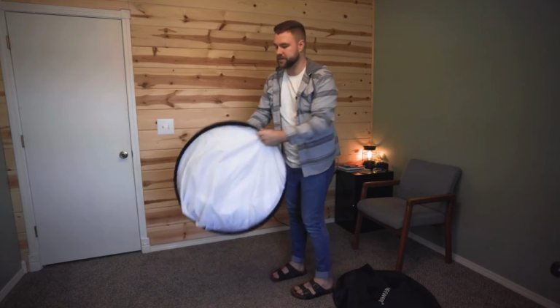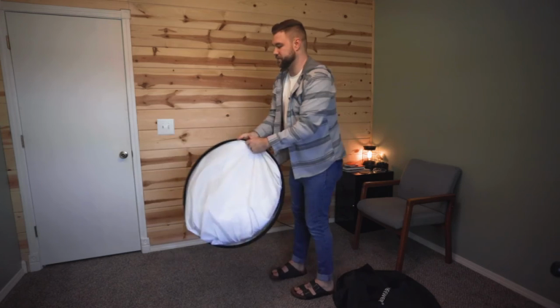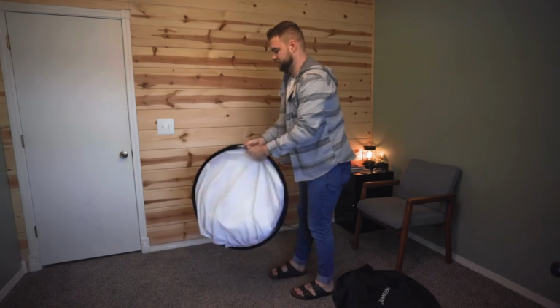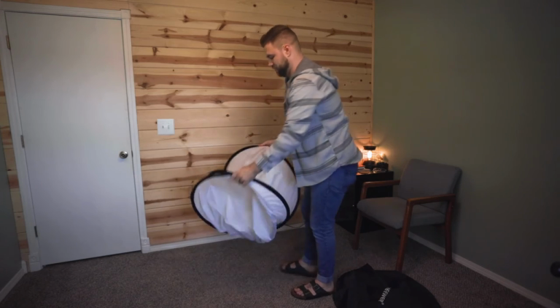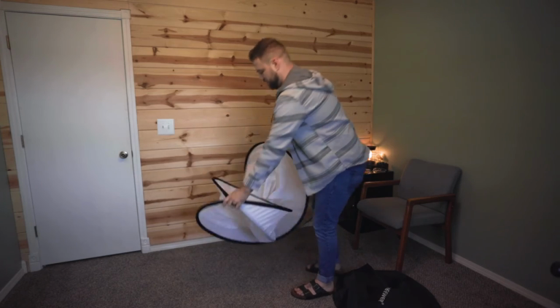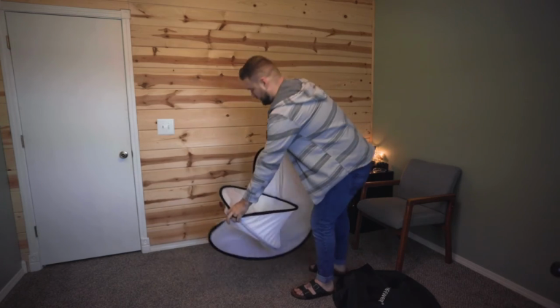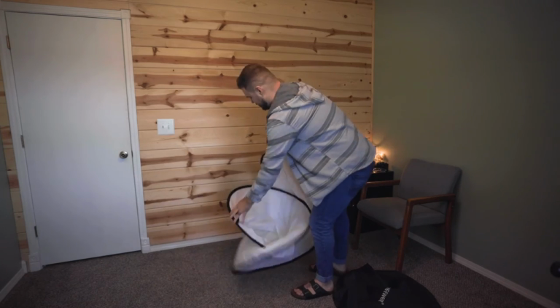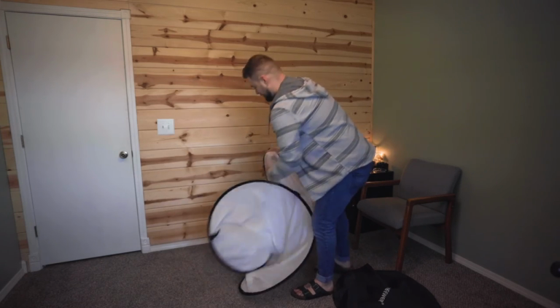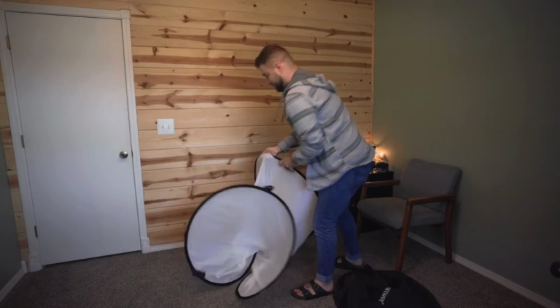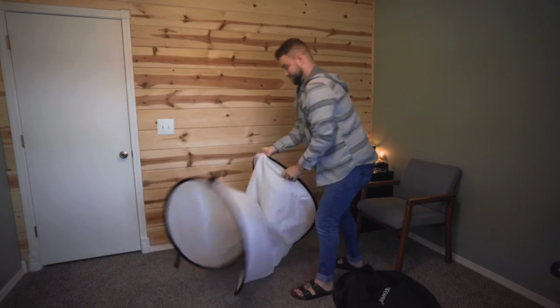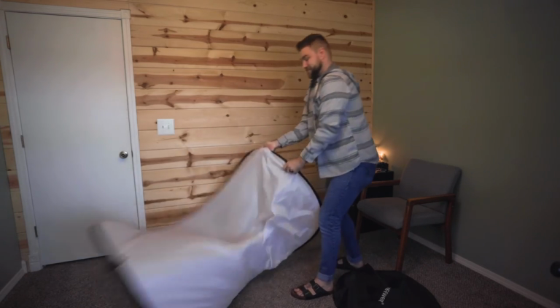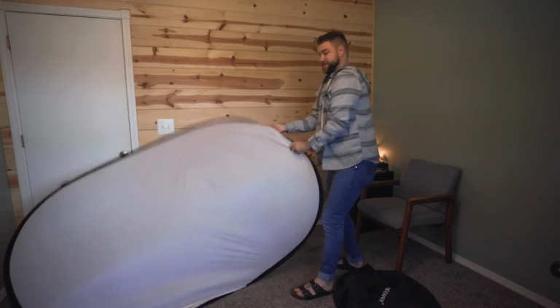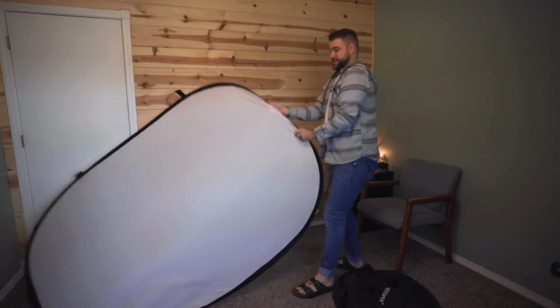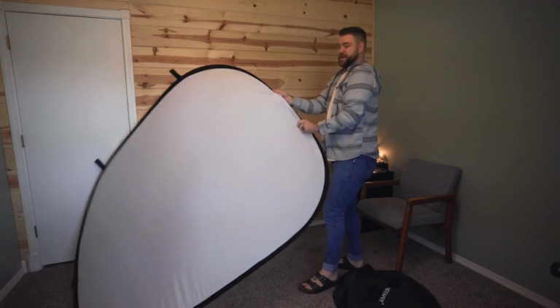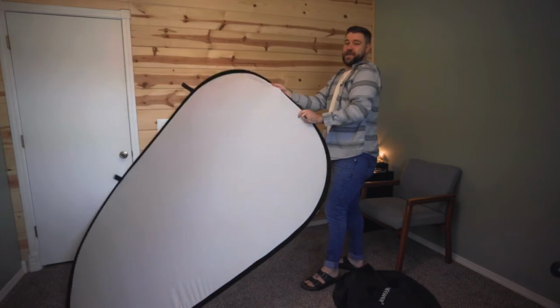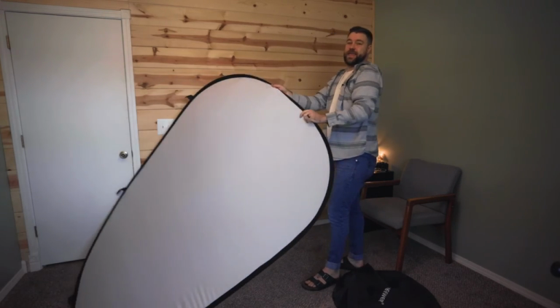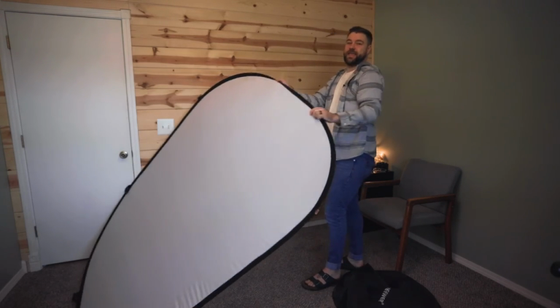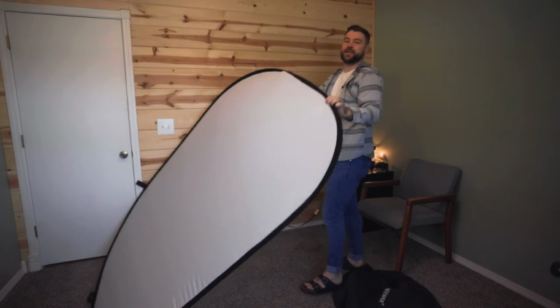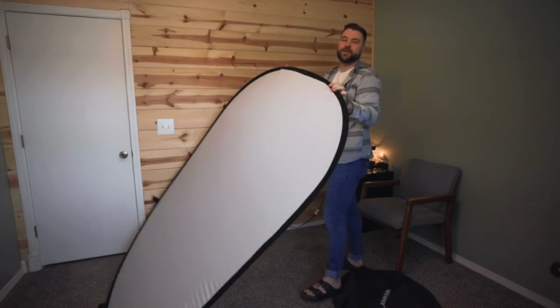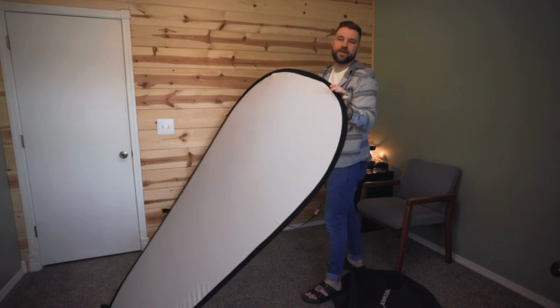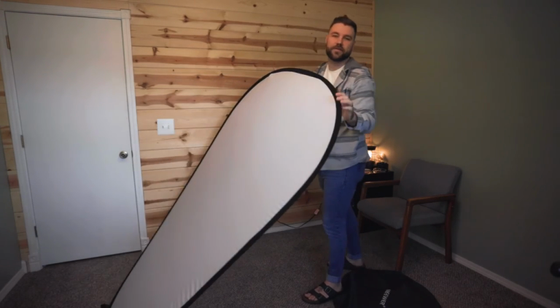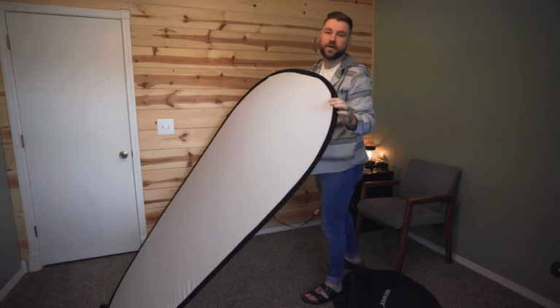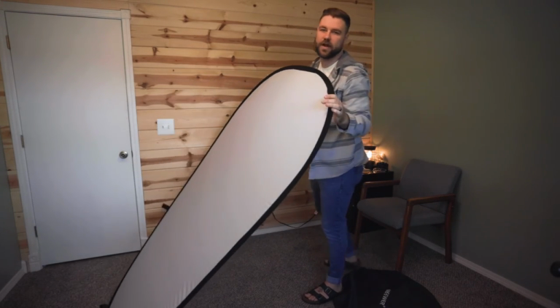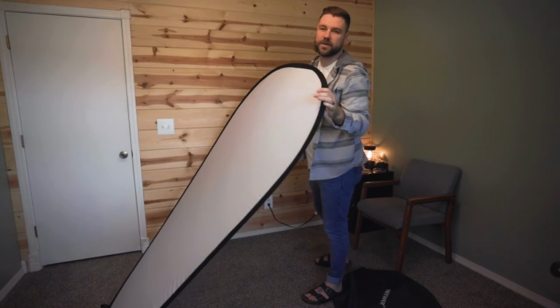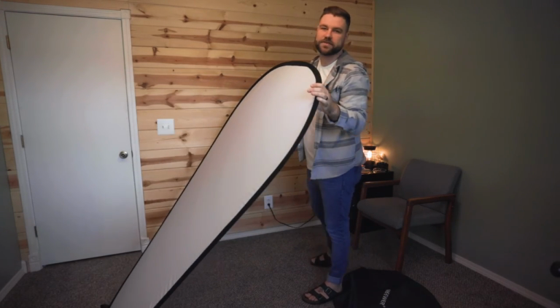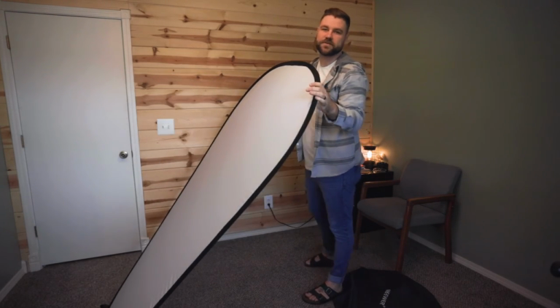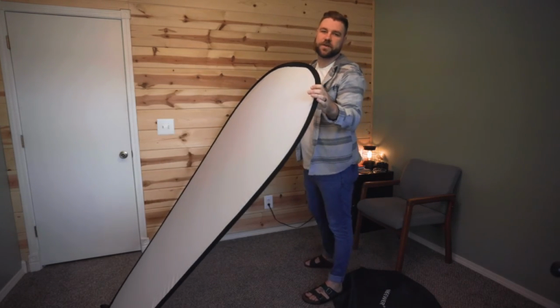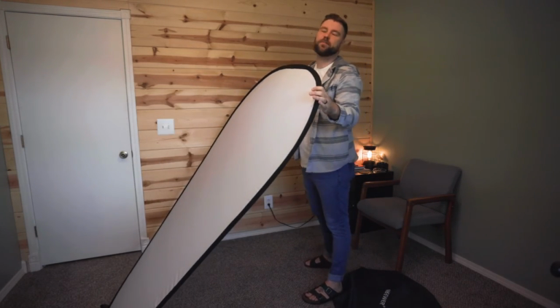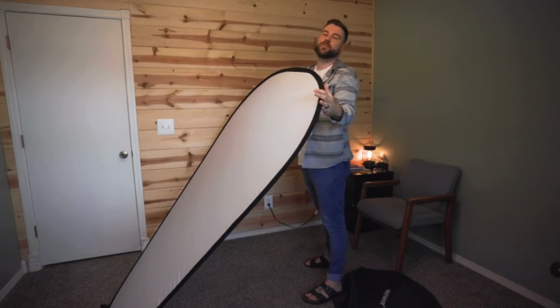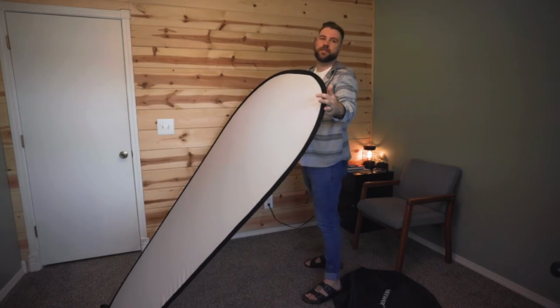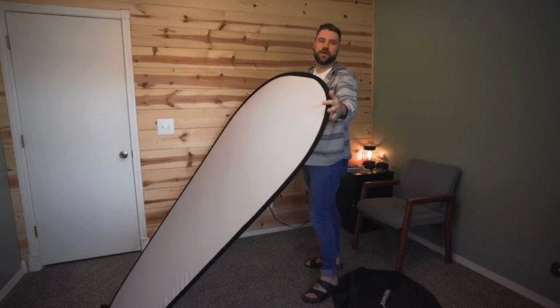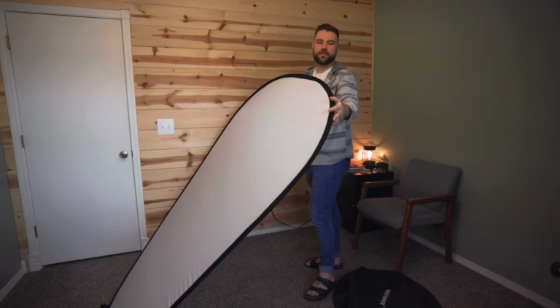And be careful when you're unwrapping them too — it'll pop right in your face.